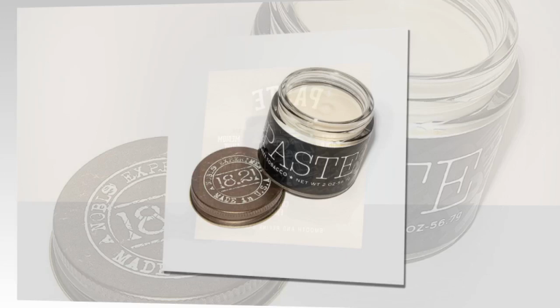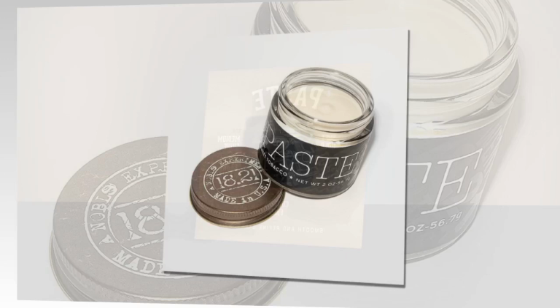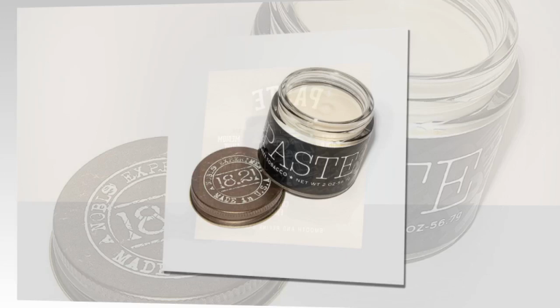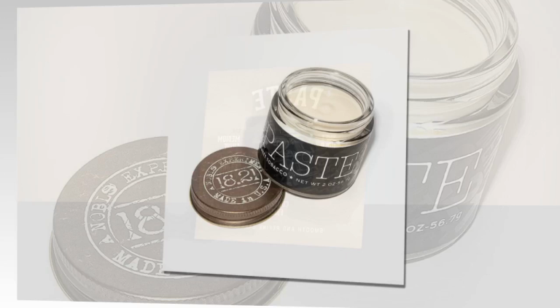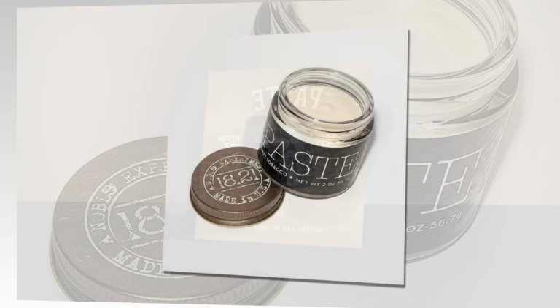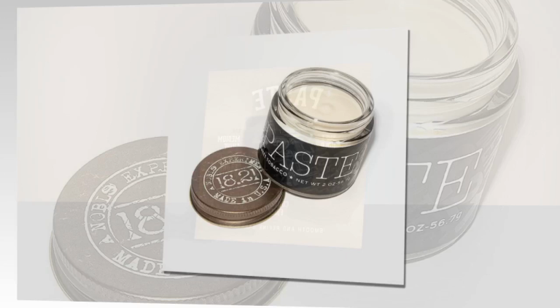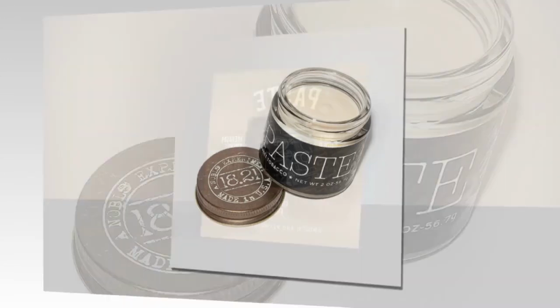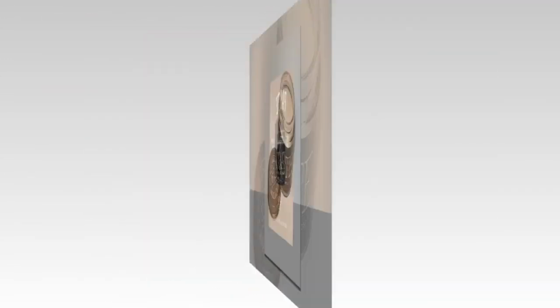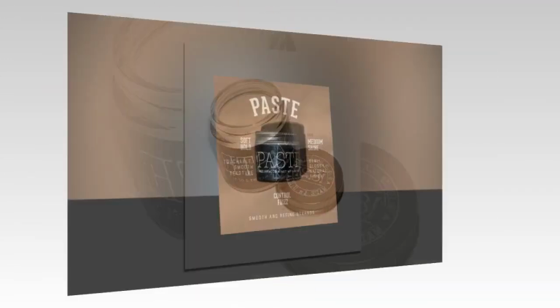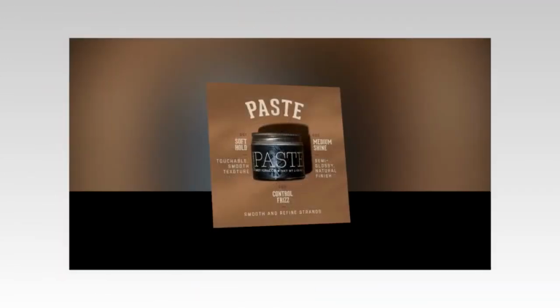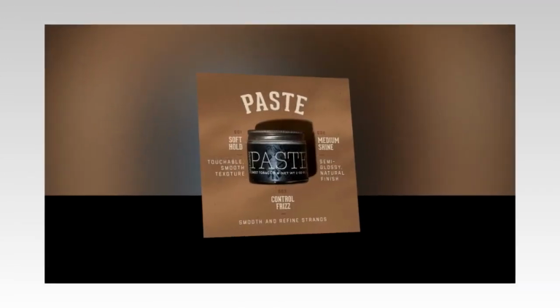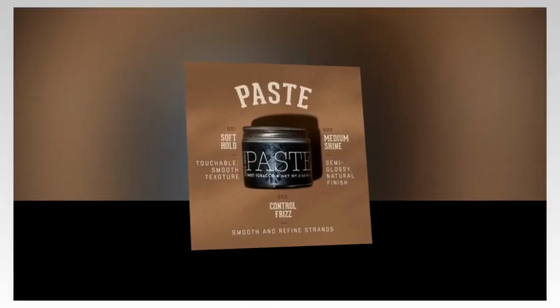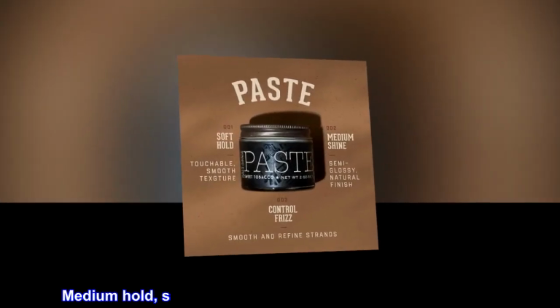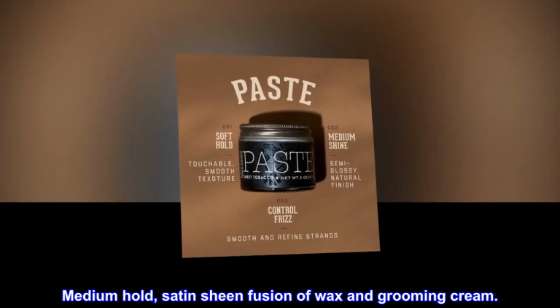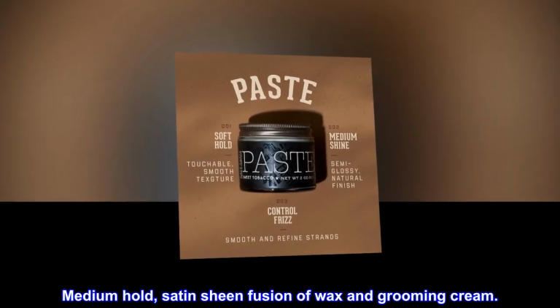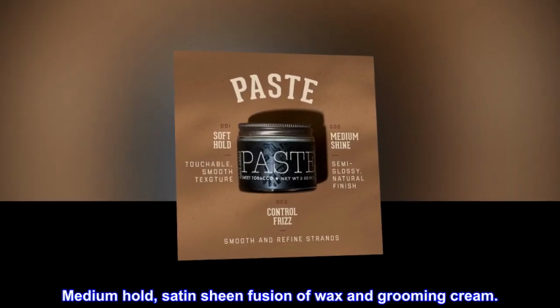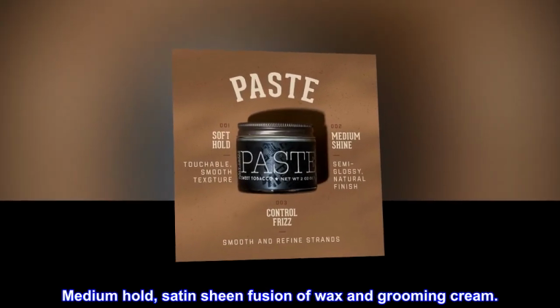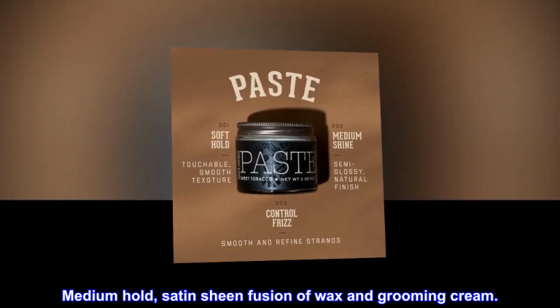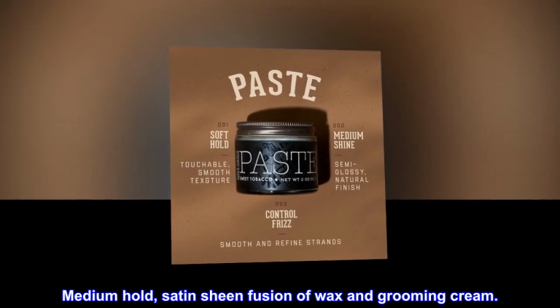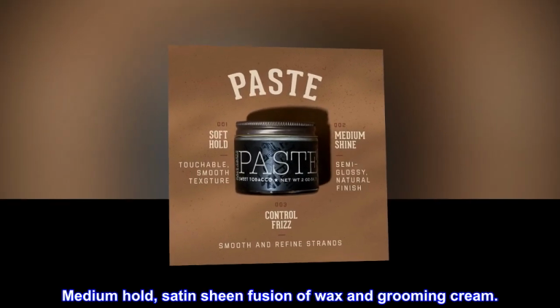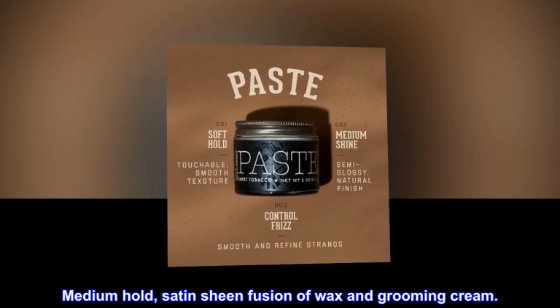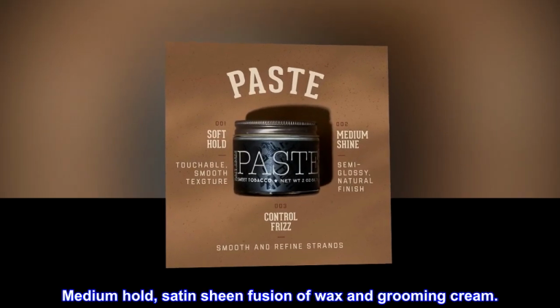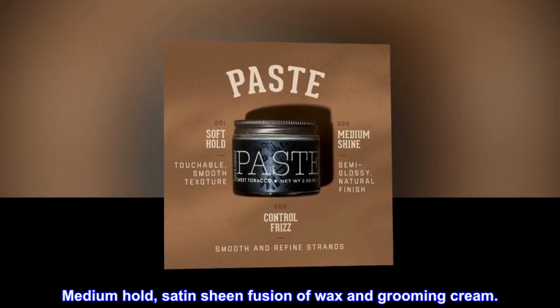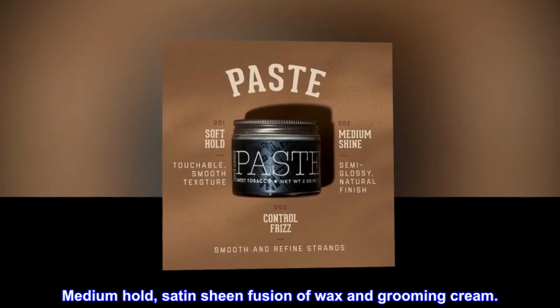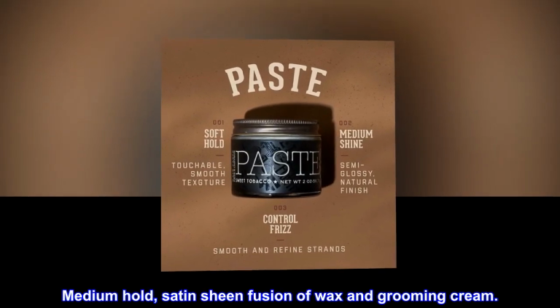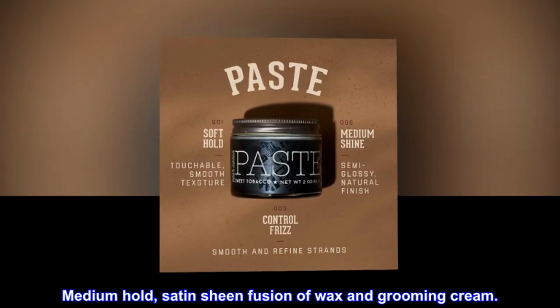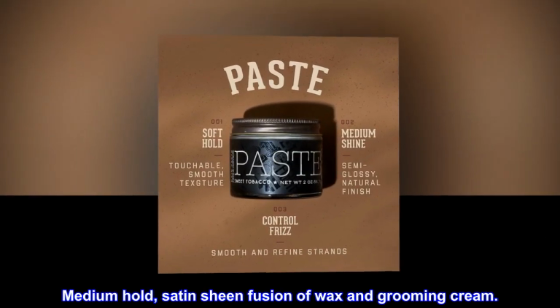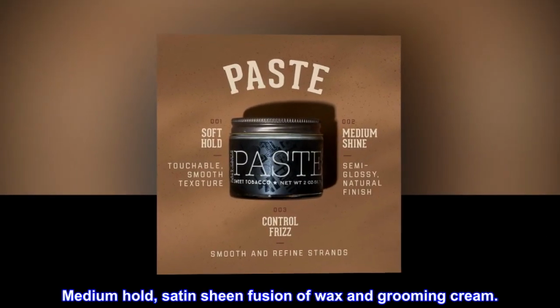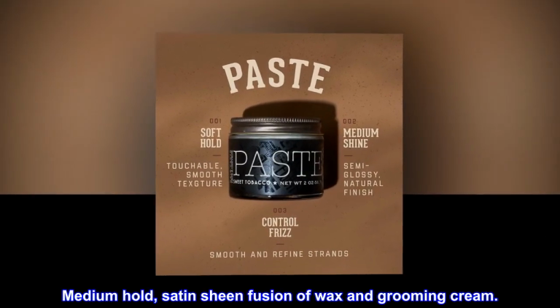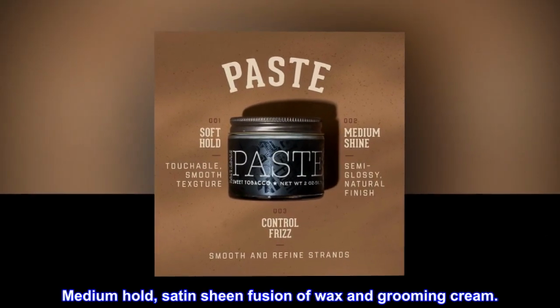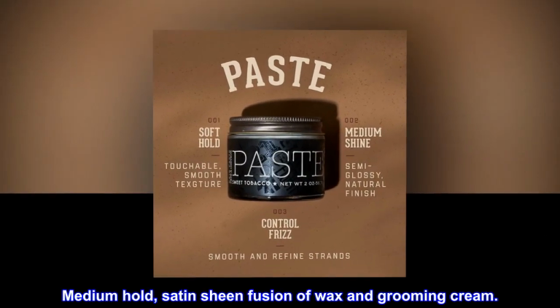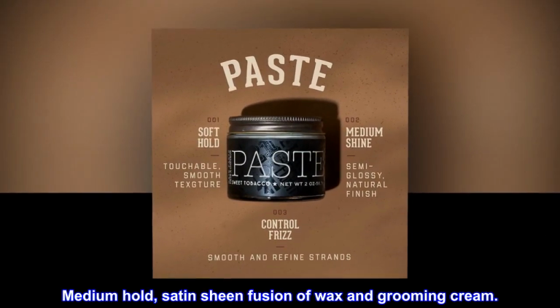Description. Medium hold, satin sheen fusion of wax and grooming cream.